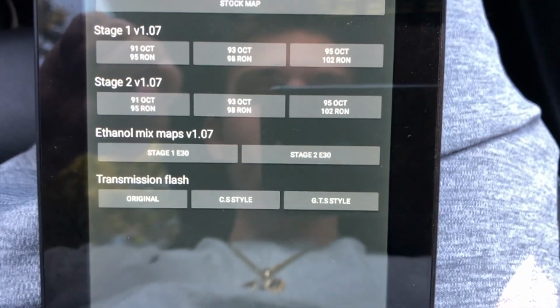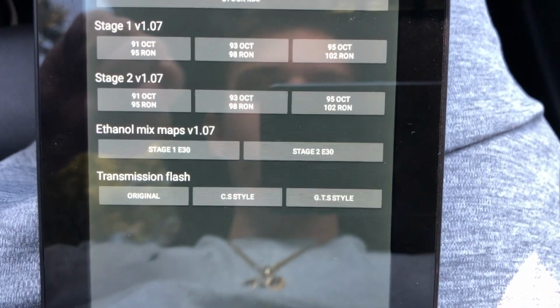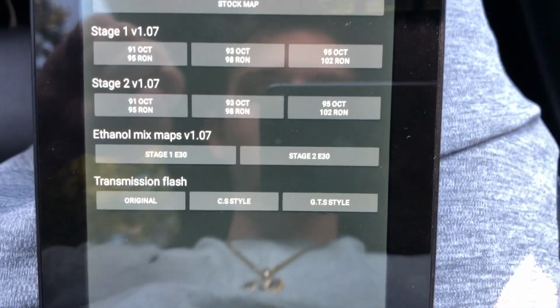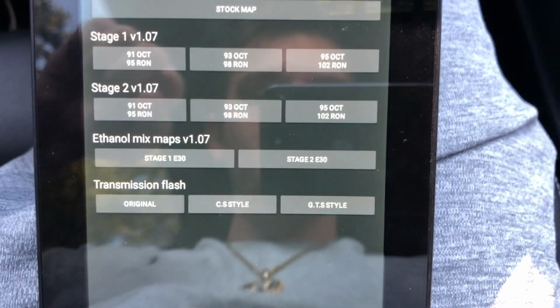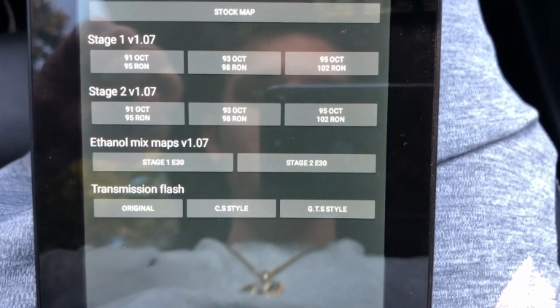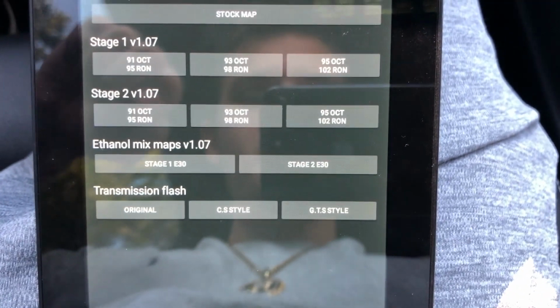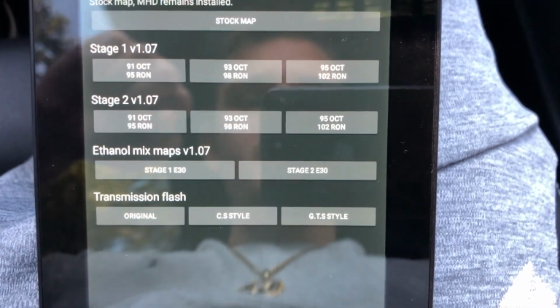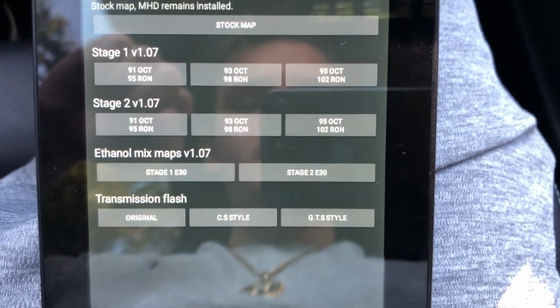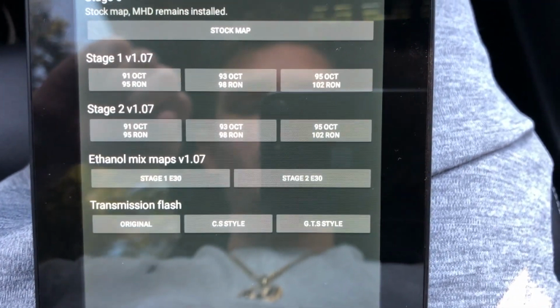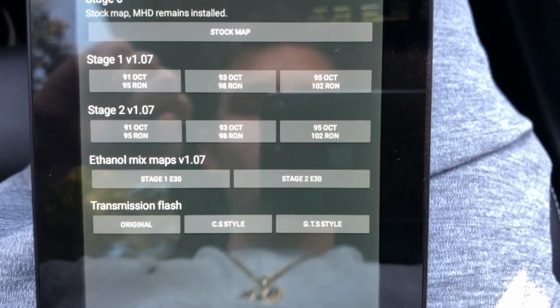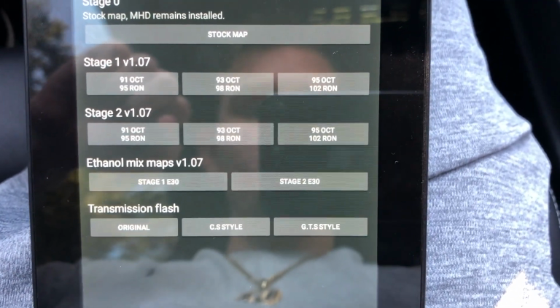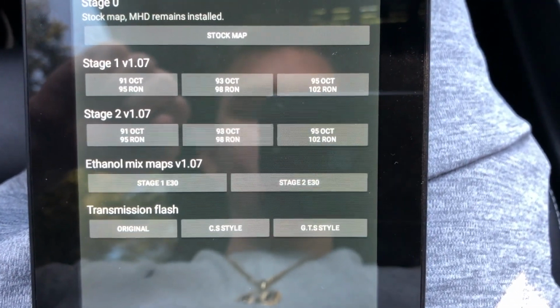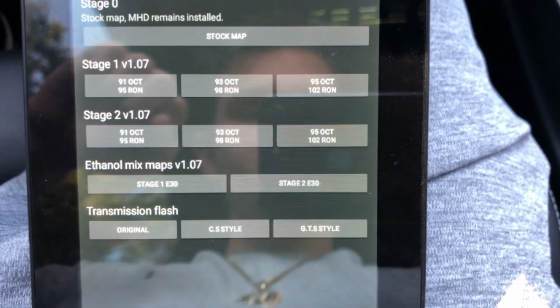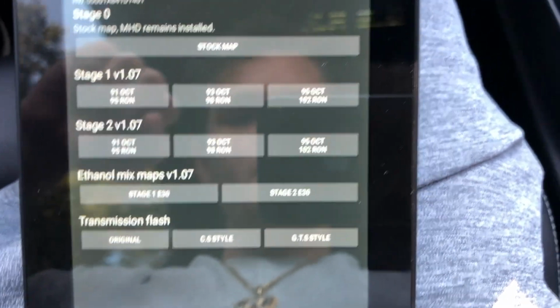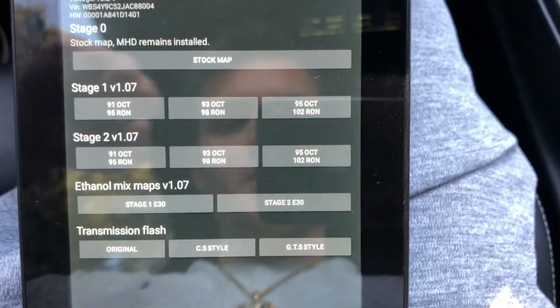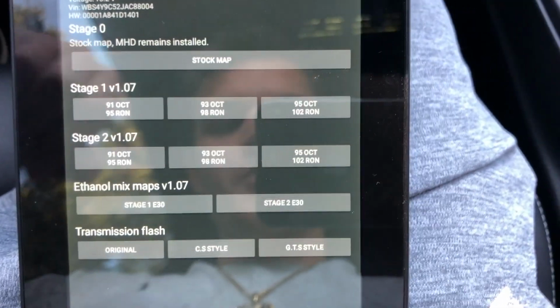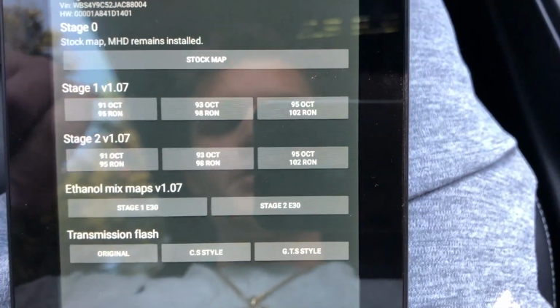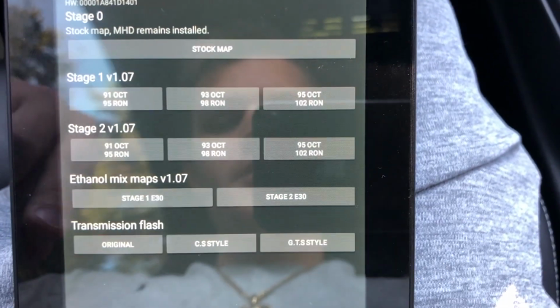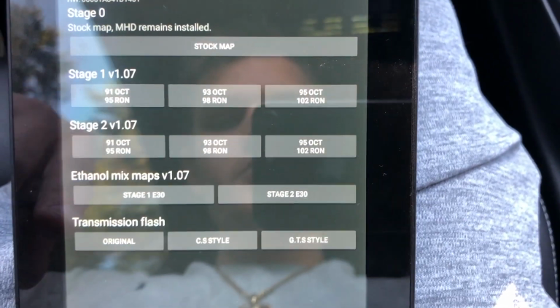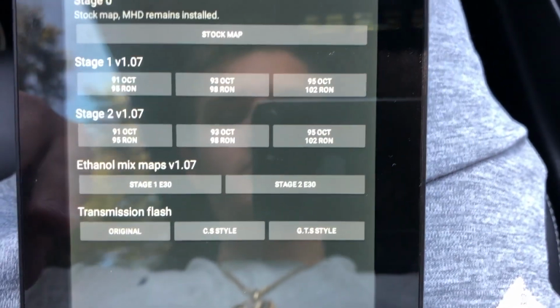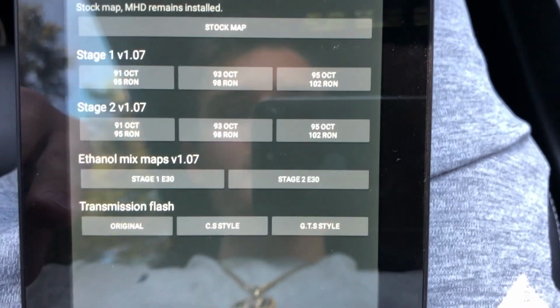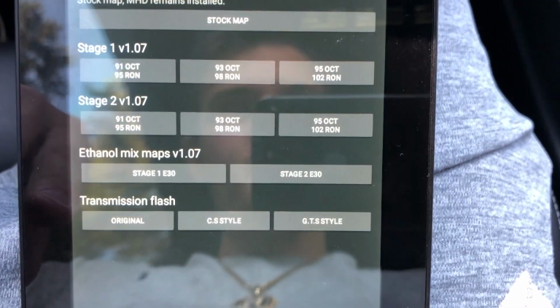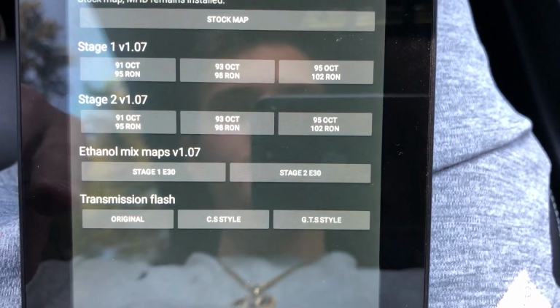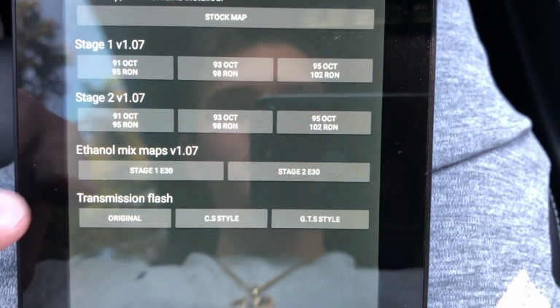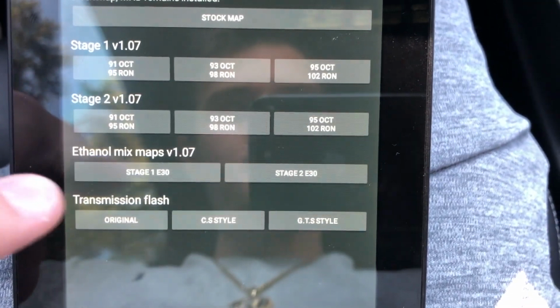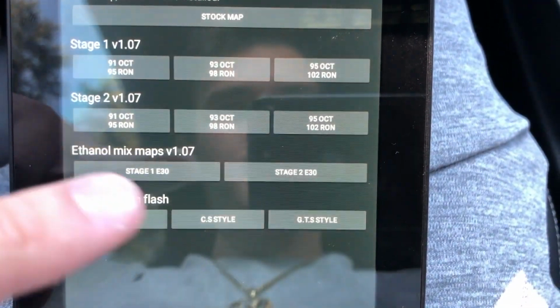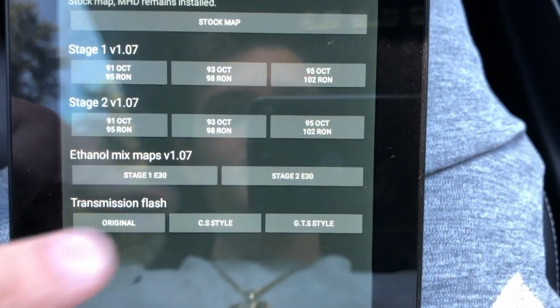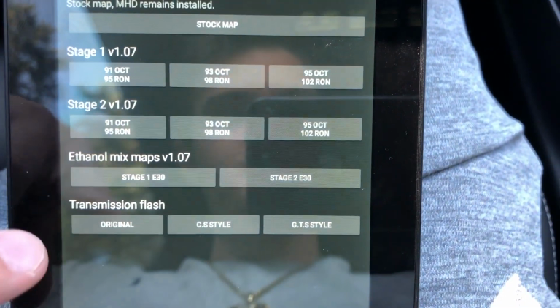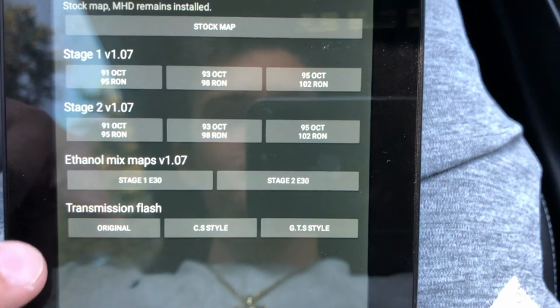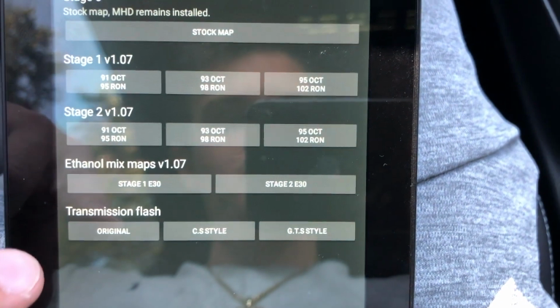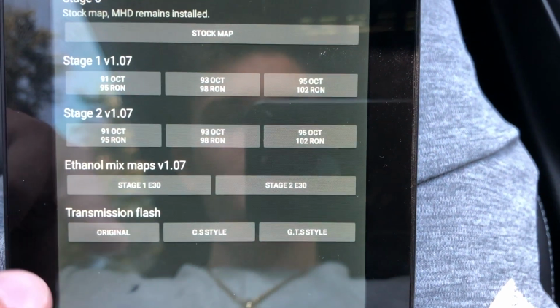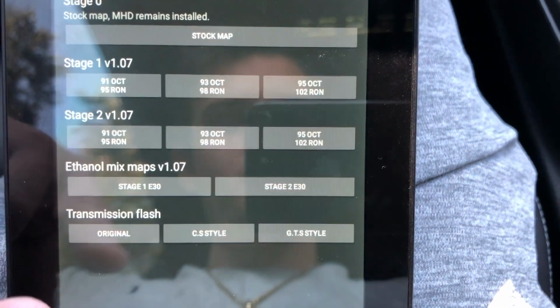Stage 2 offers a bit more boost and they recommend downpipes for that as well. You also have ethanol mix options, and on the right side there's a transmission flash option.